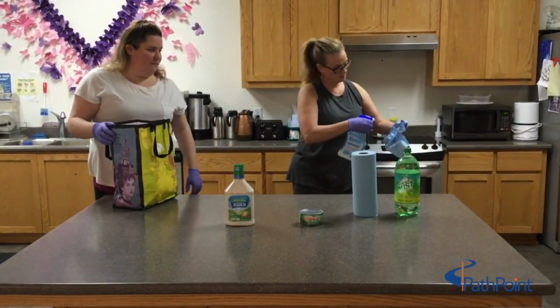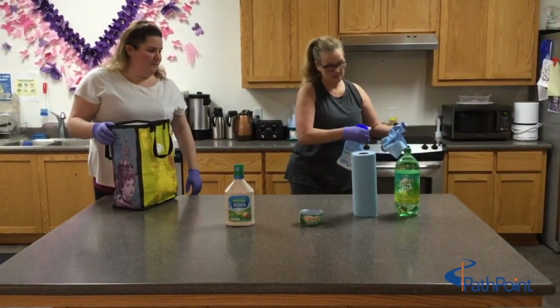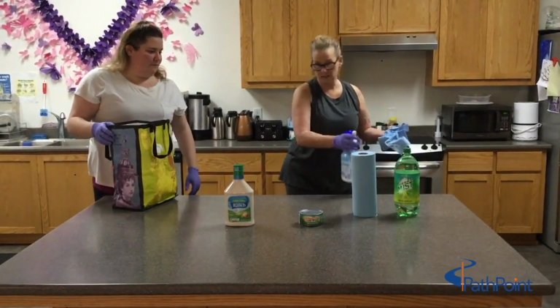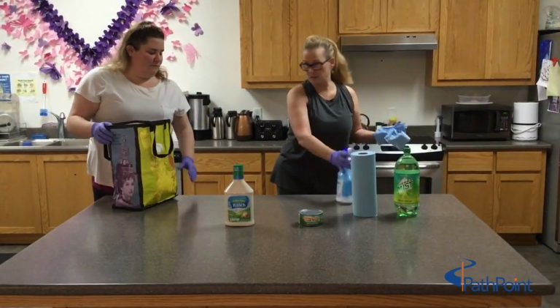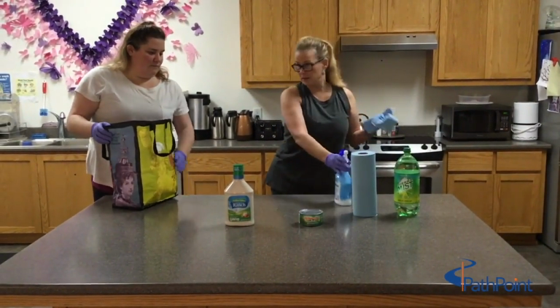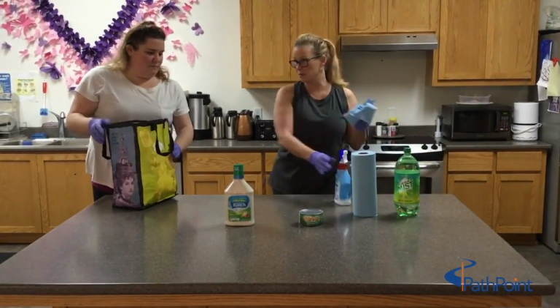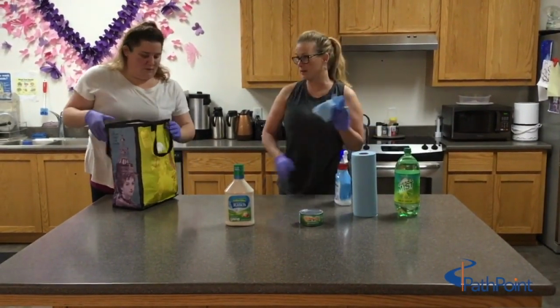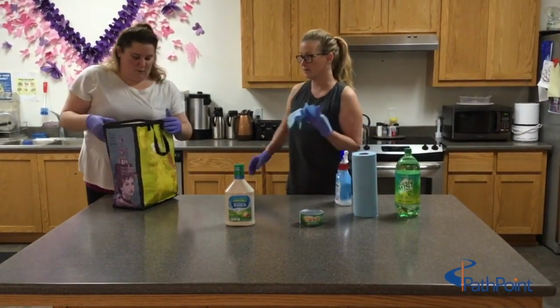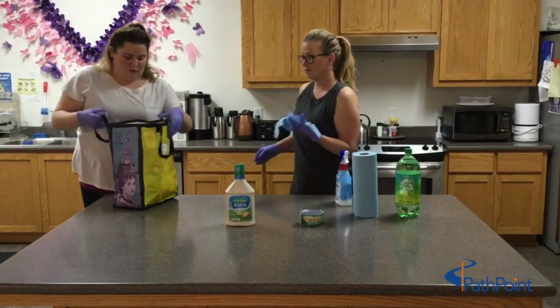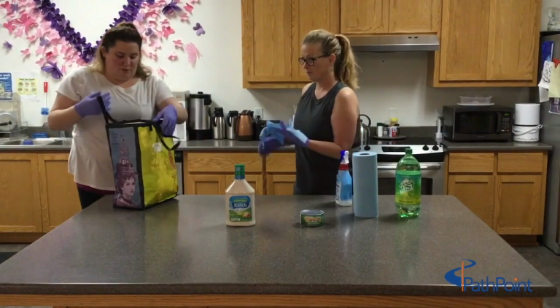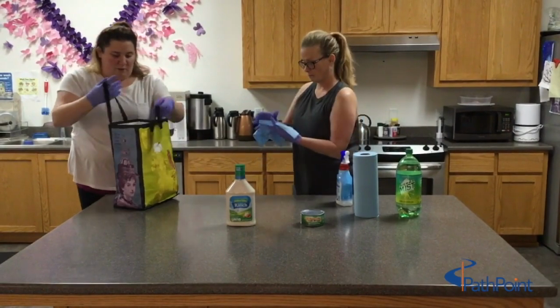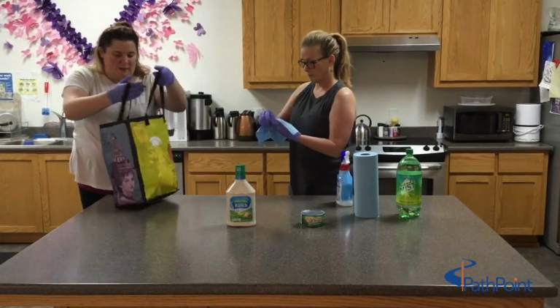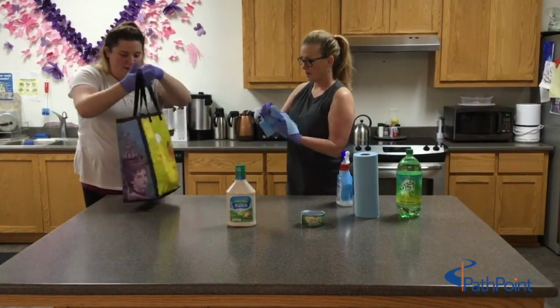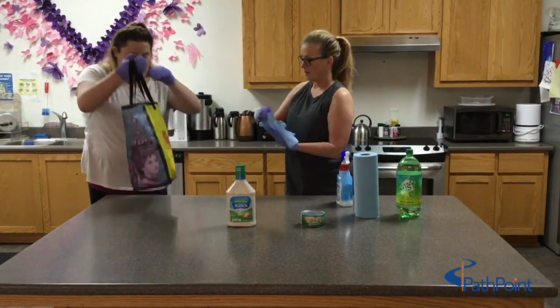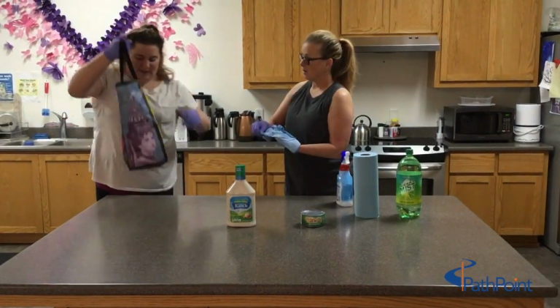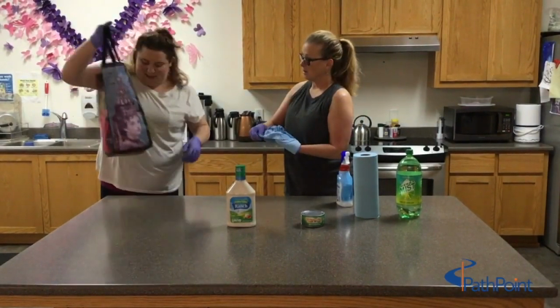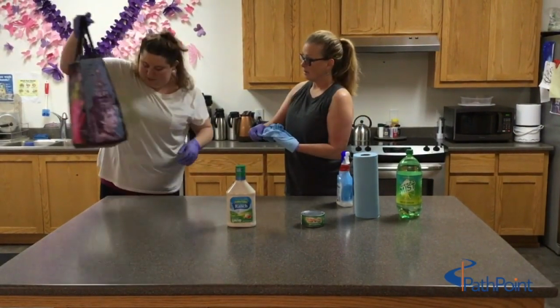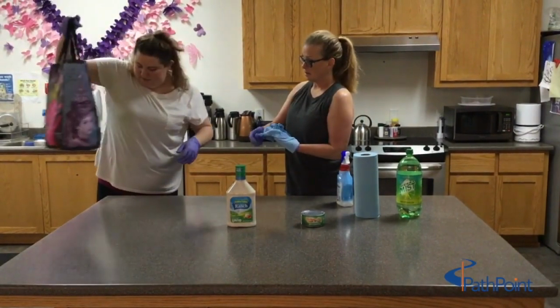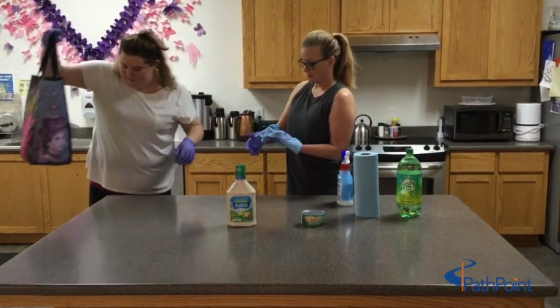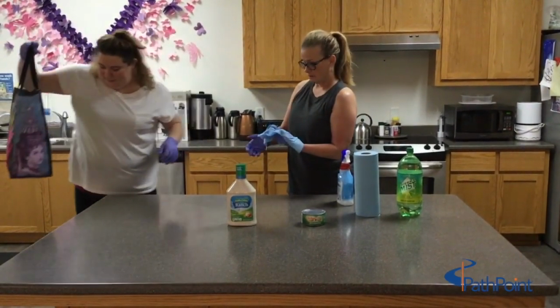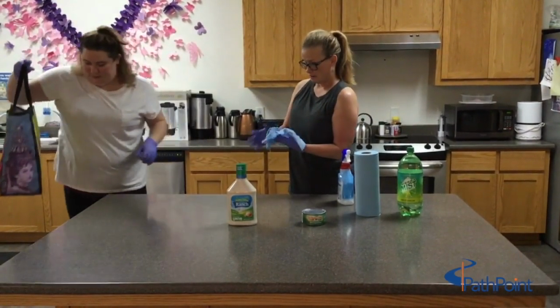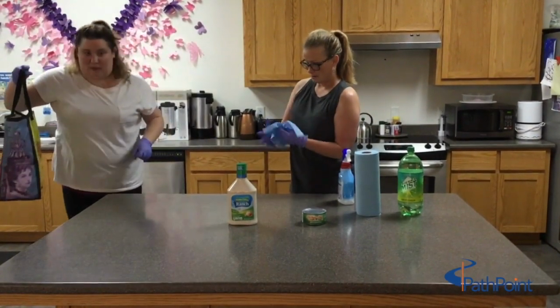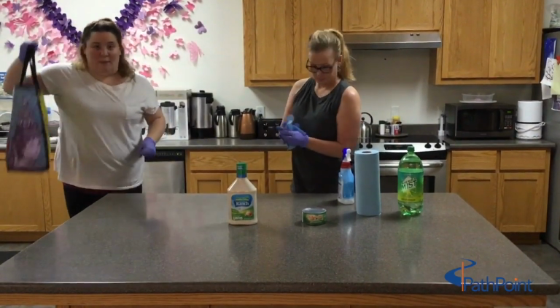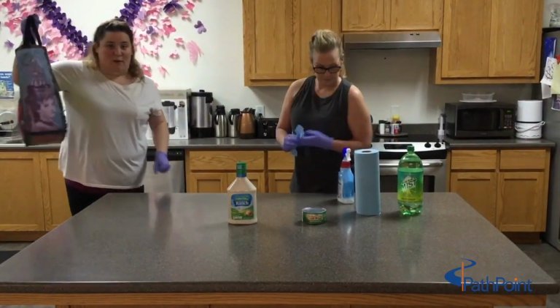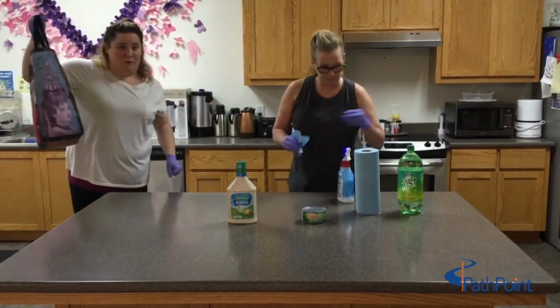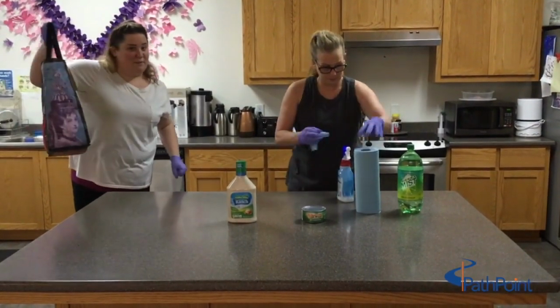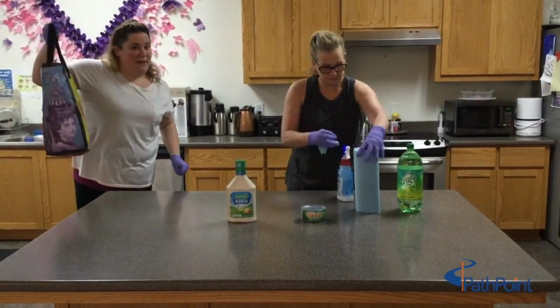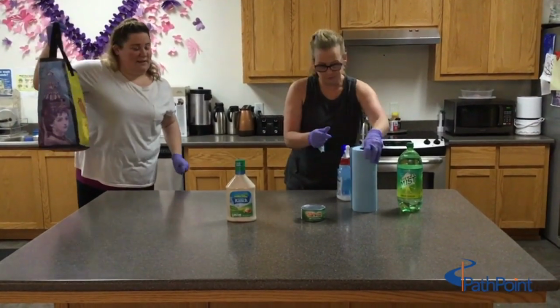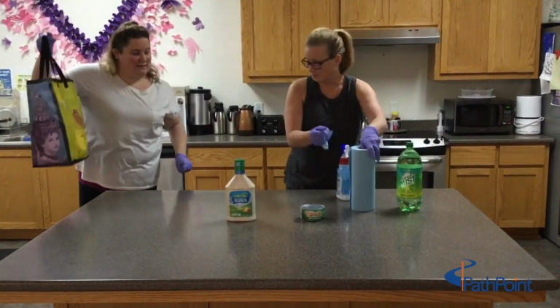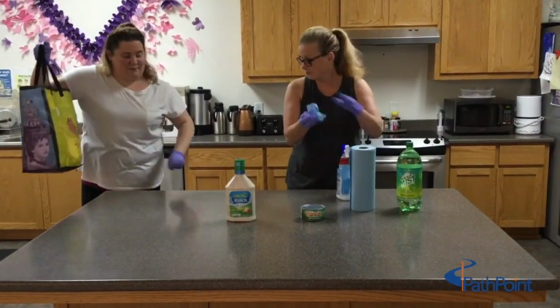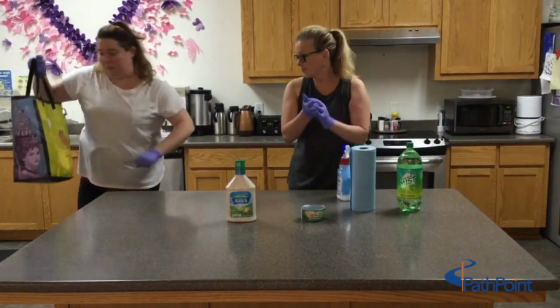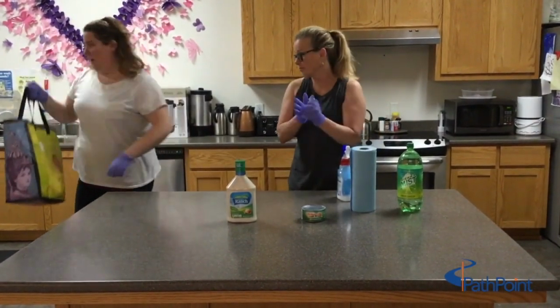You should probably clean the counter since the bag was on it. I'm going to go put the bag in a safe spot.